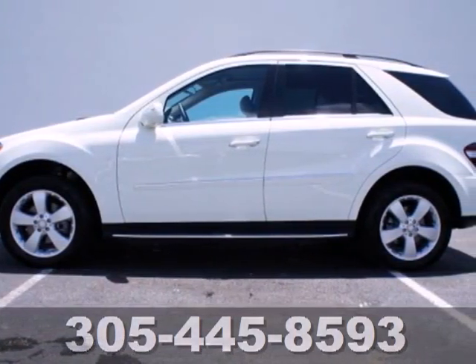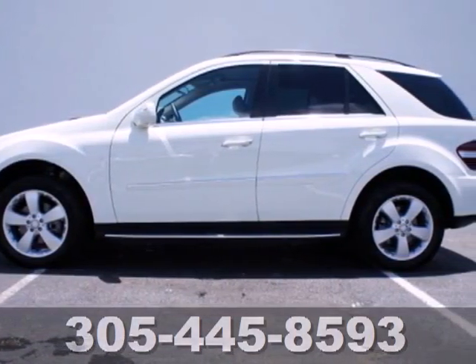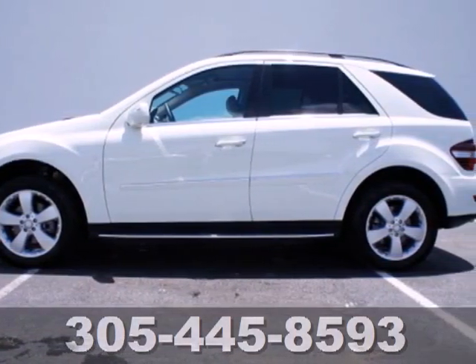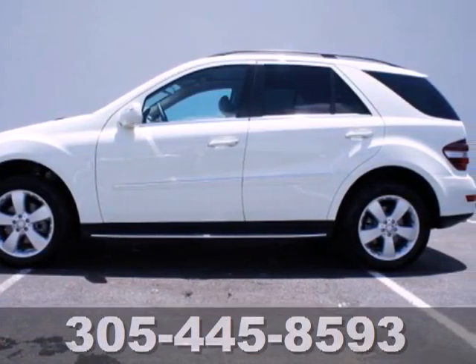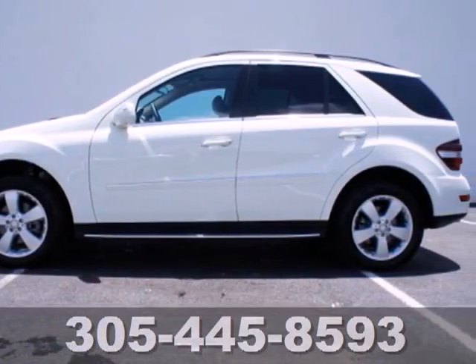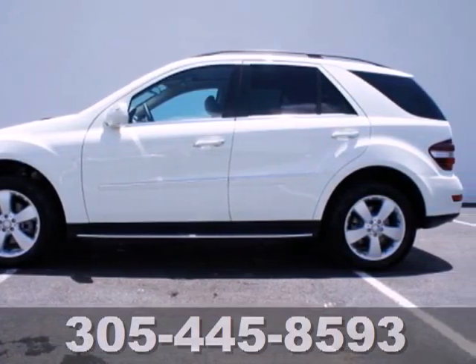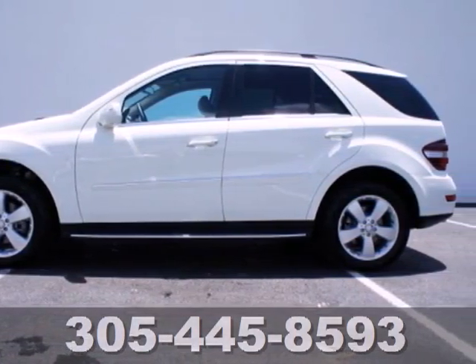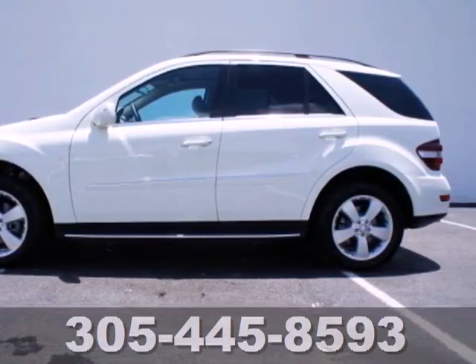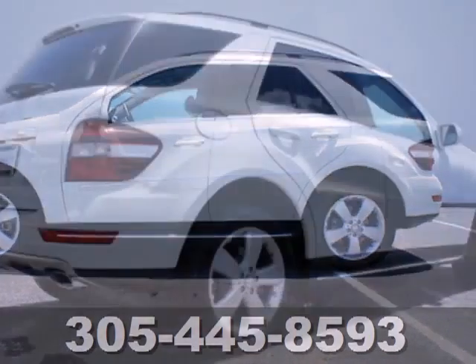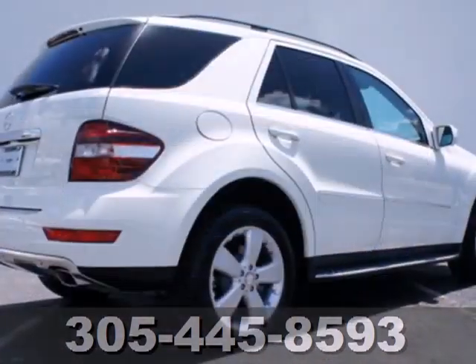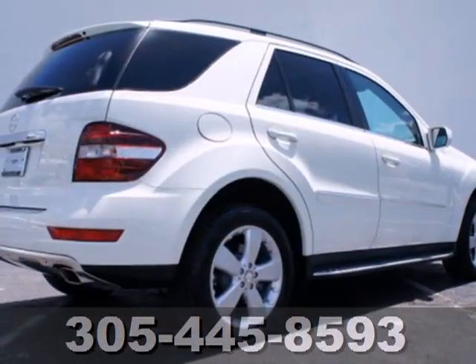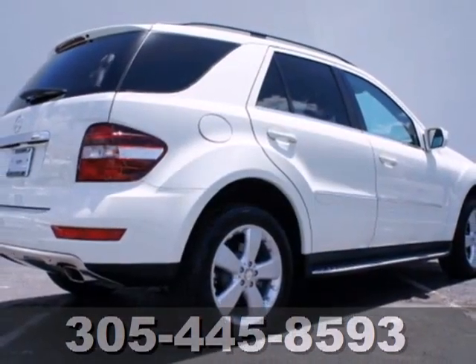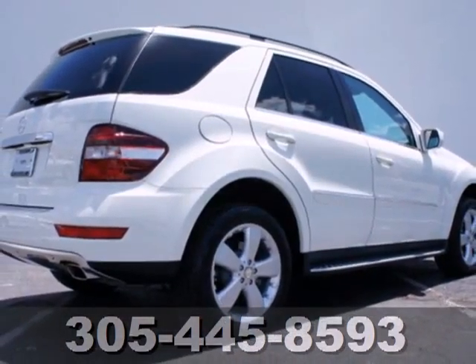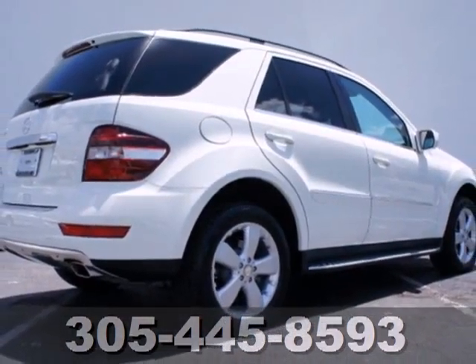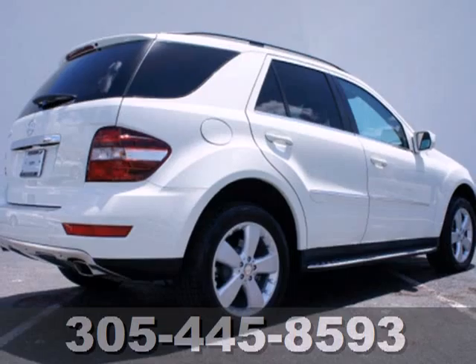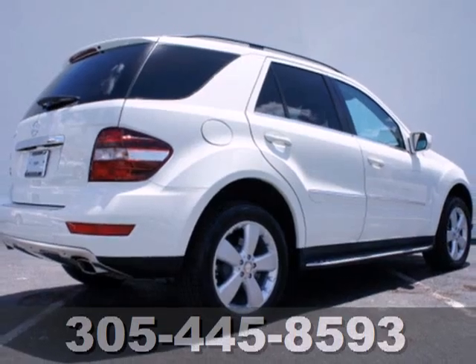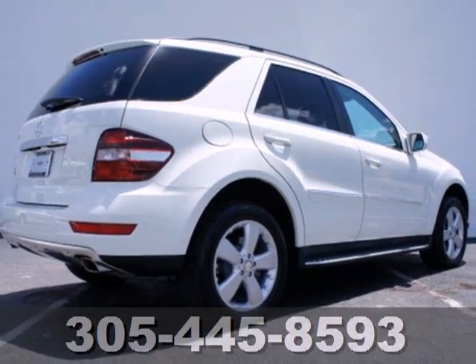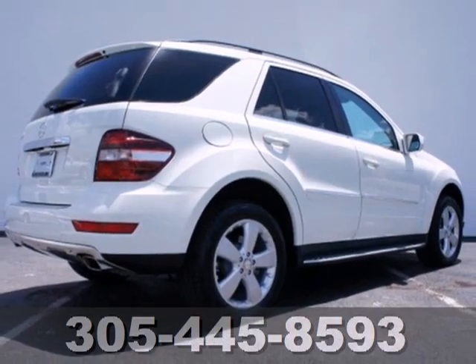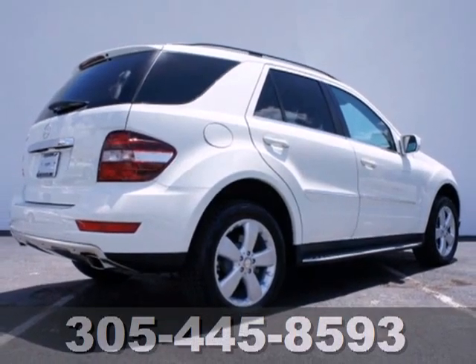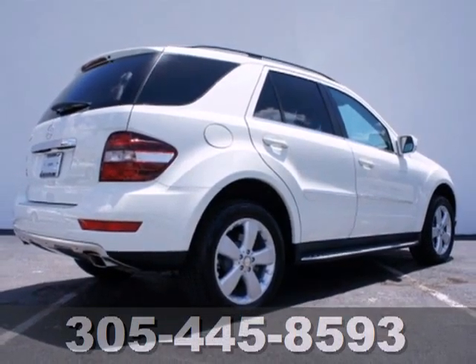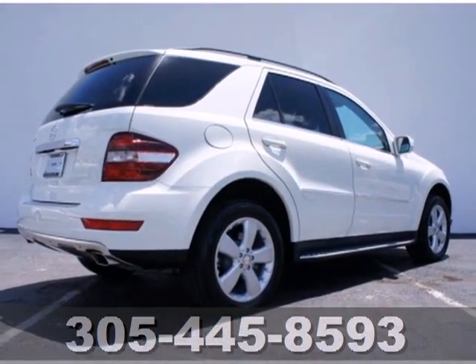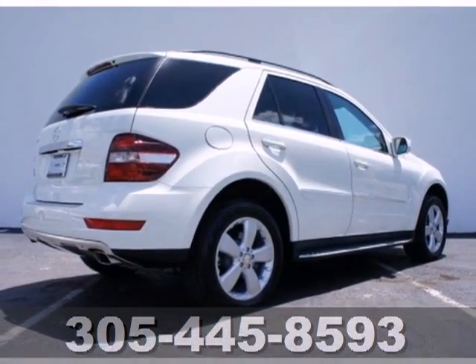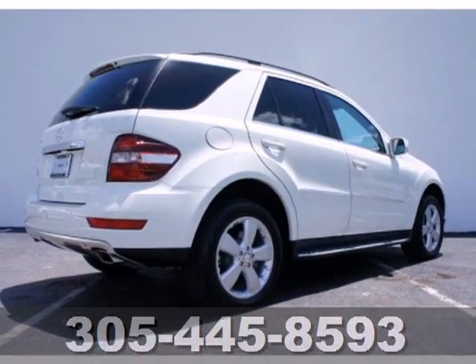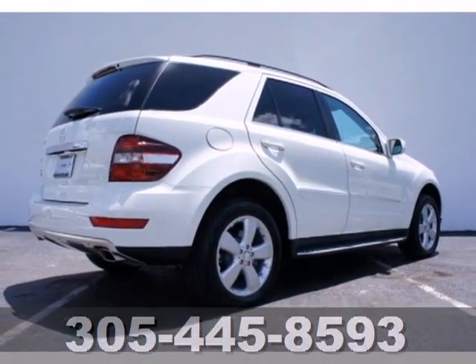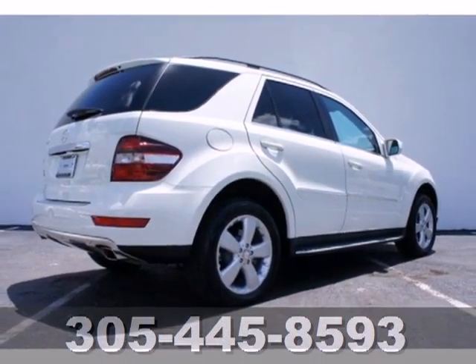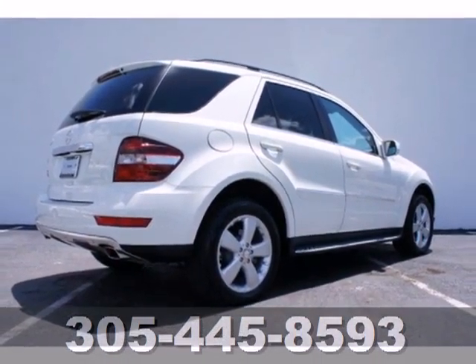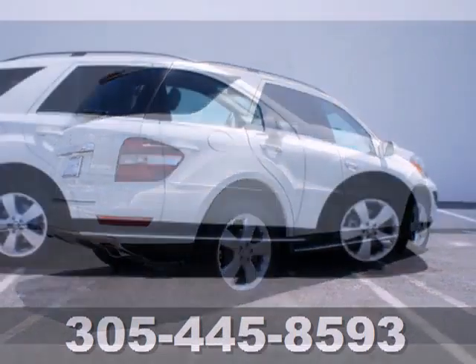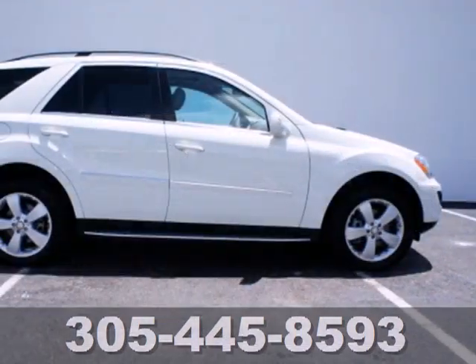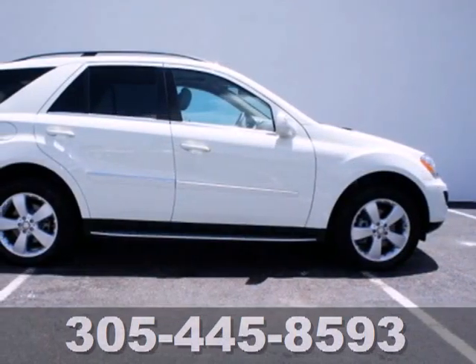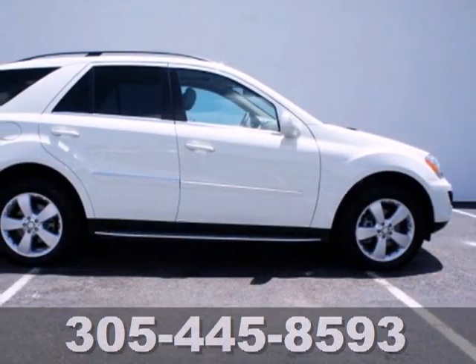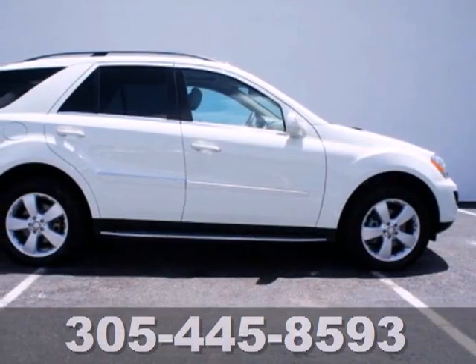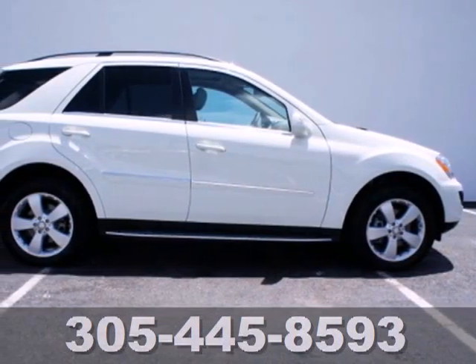With a supple ride and gorgeous interior, the M-Class is the most refined SUV in its class, second to none.